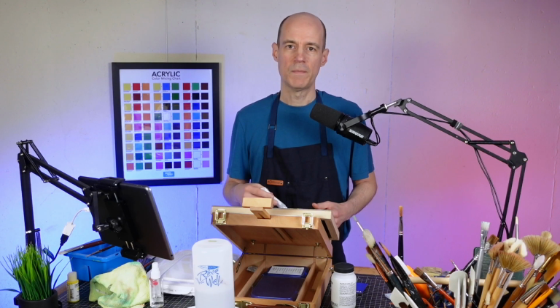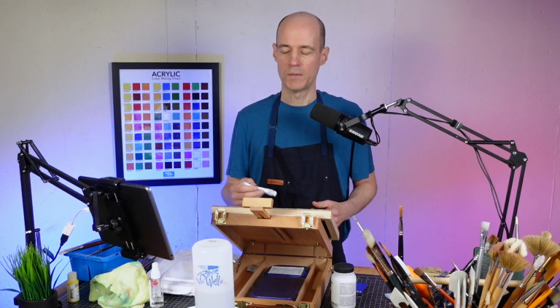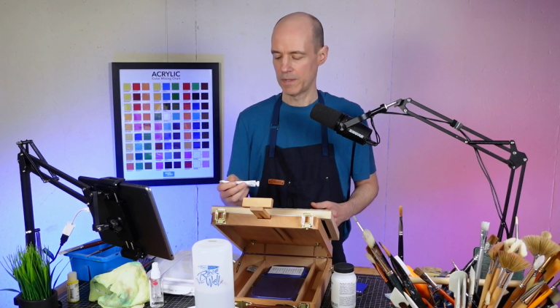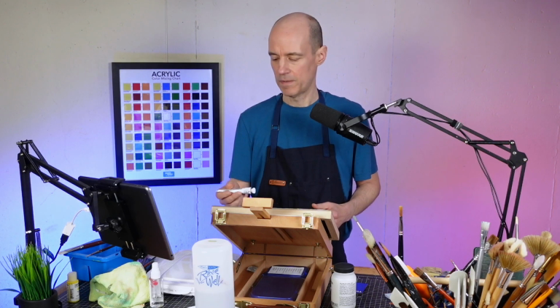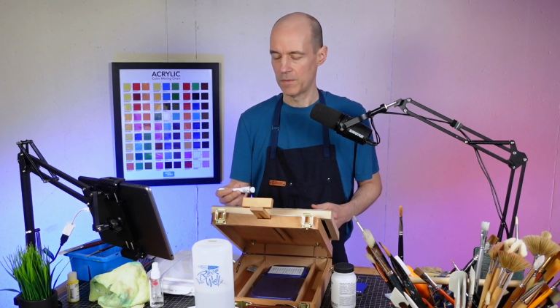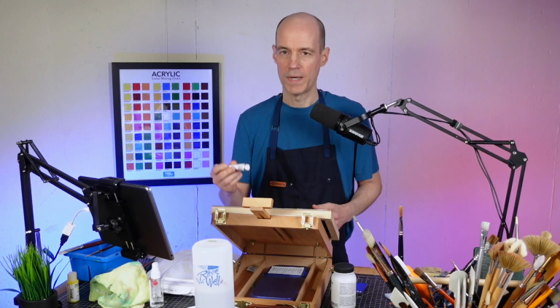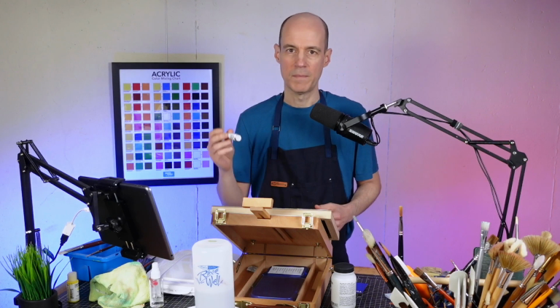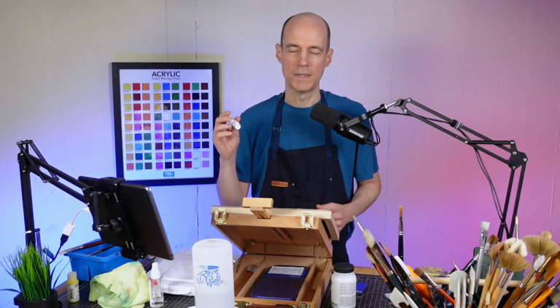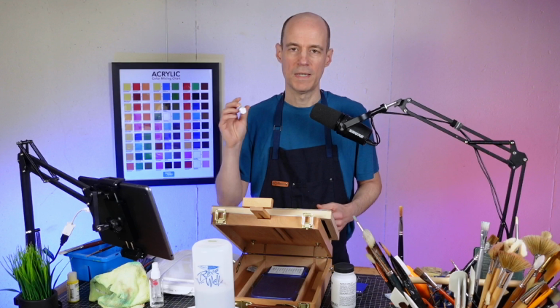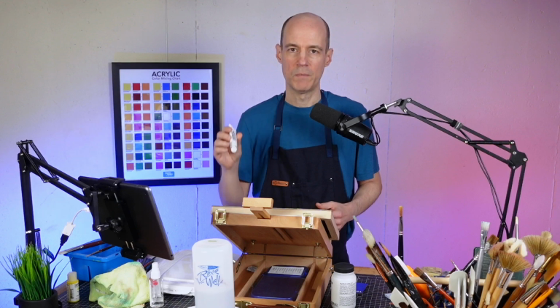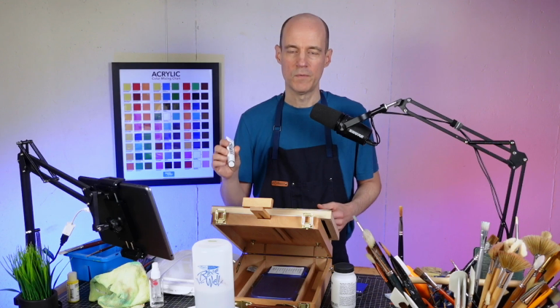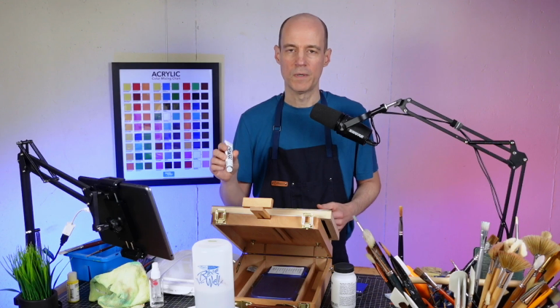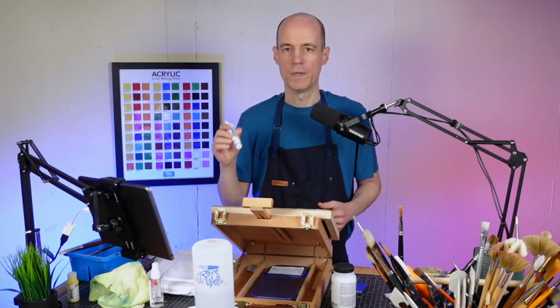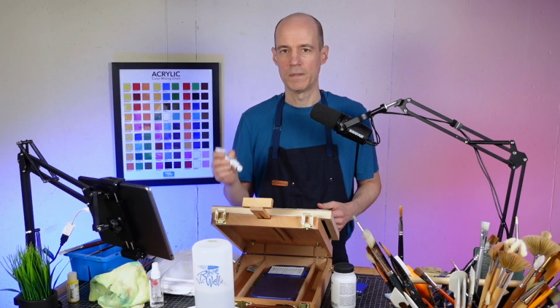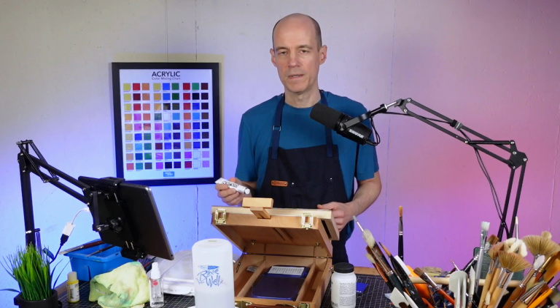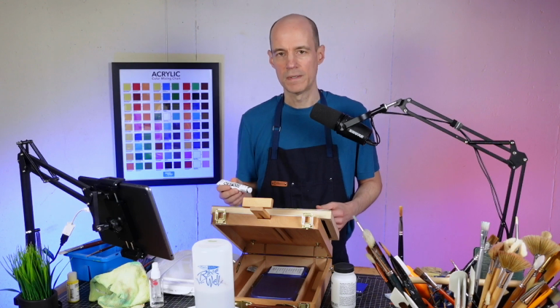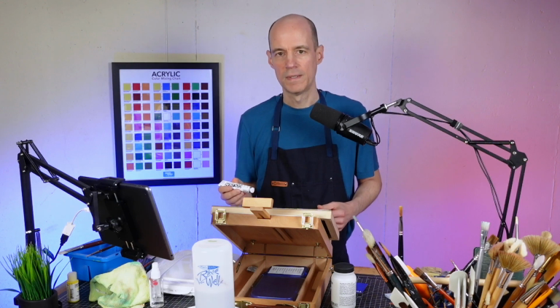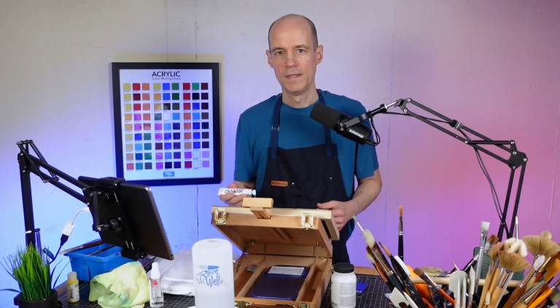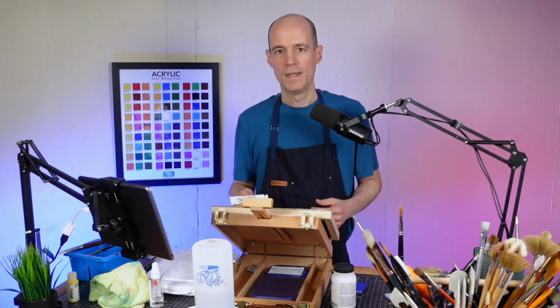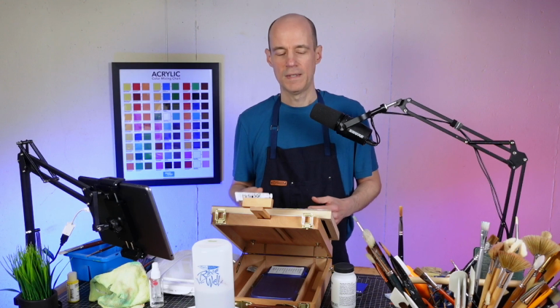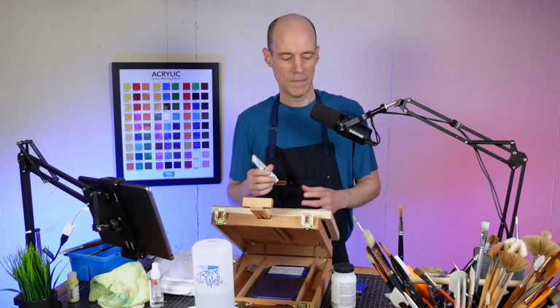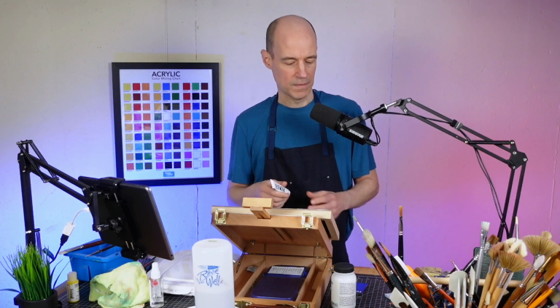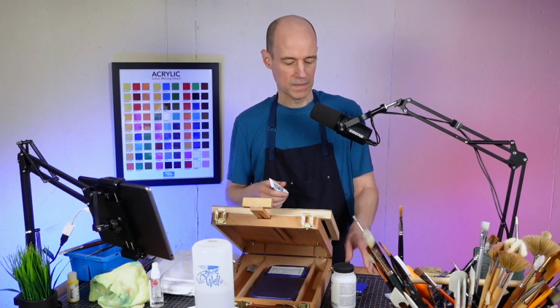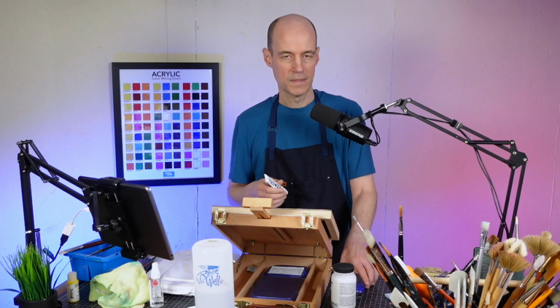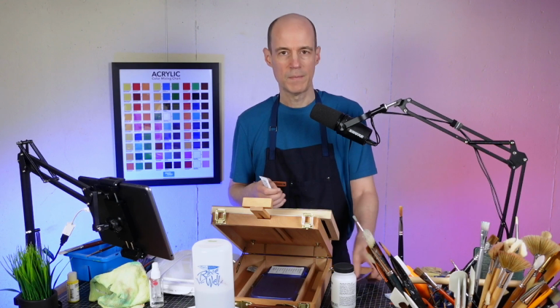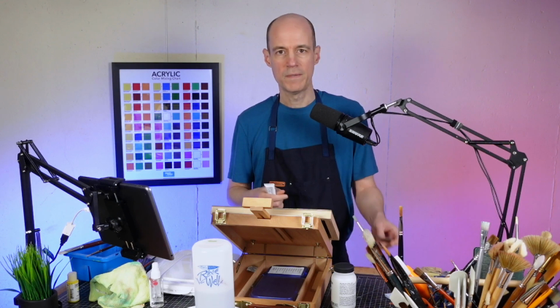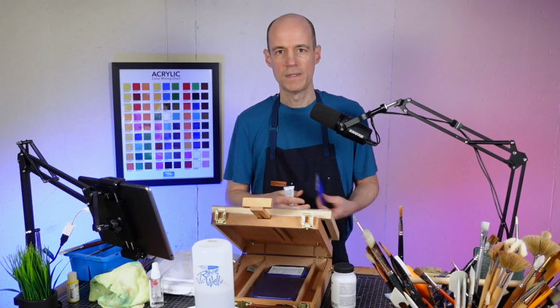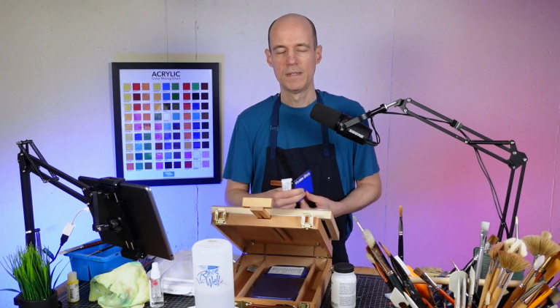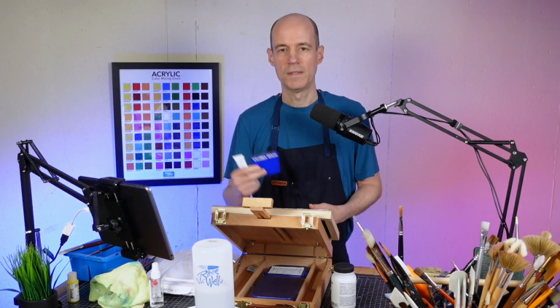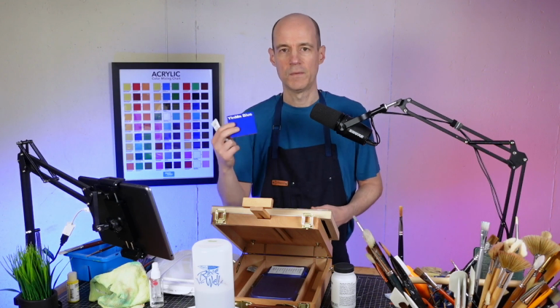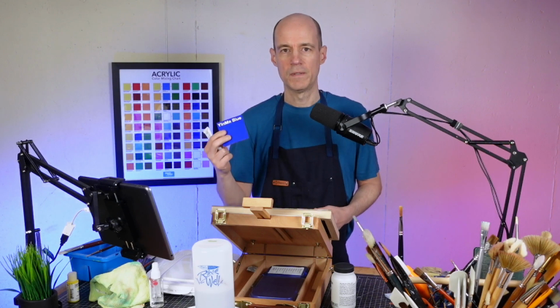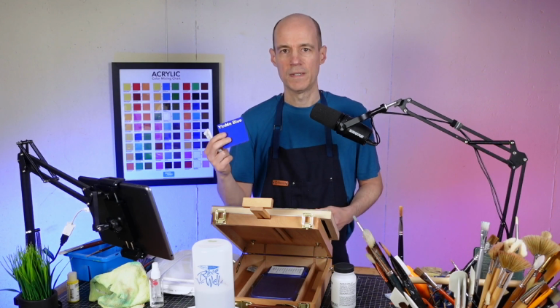I'm also going to try and mix YInMn Blue from regular colors, and I'll make a little color sample of it just to show what it looks like.